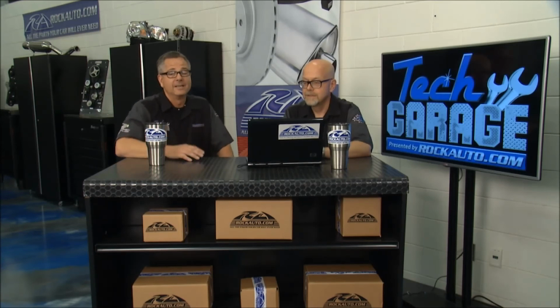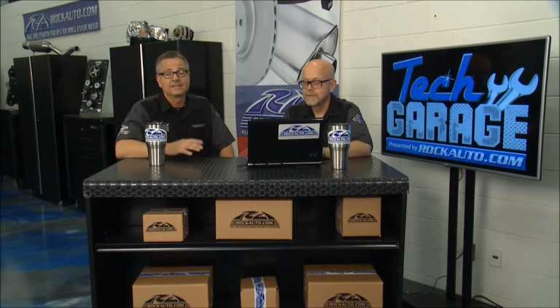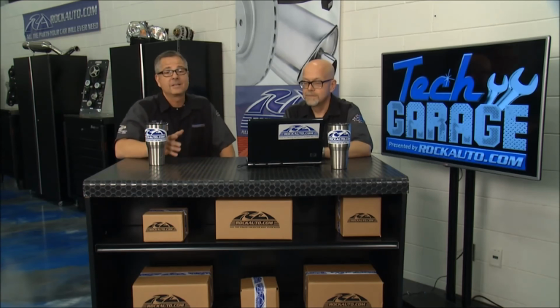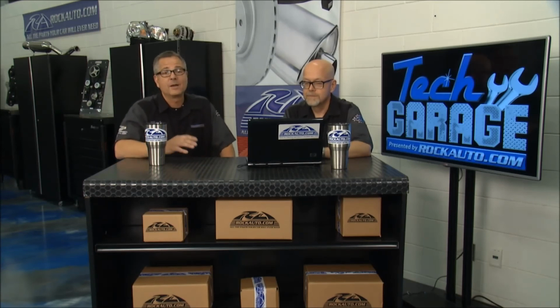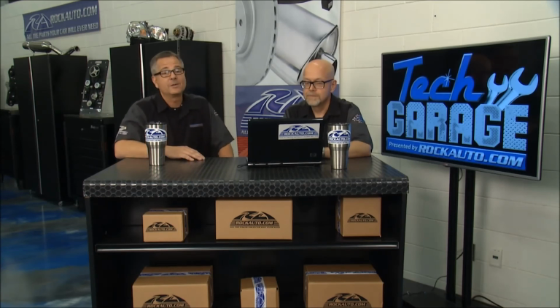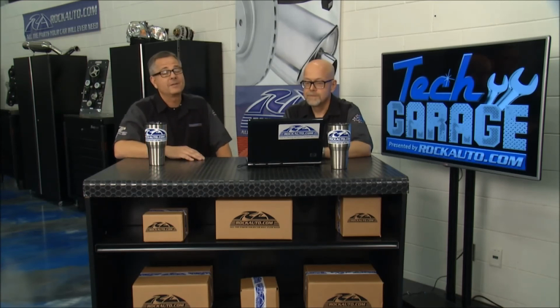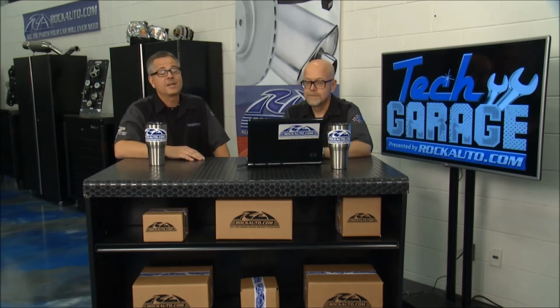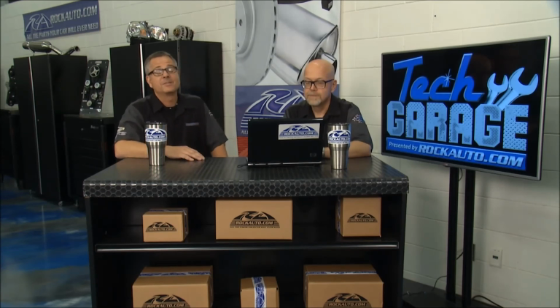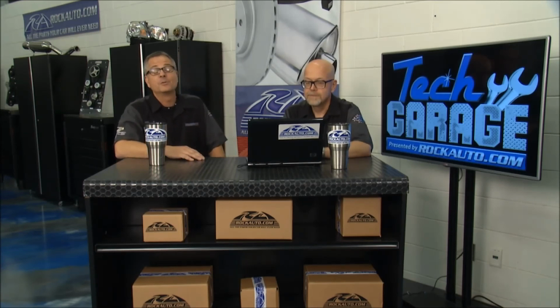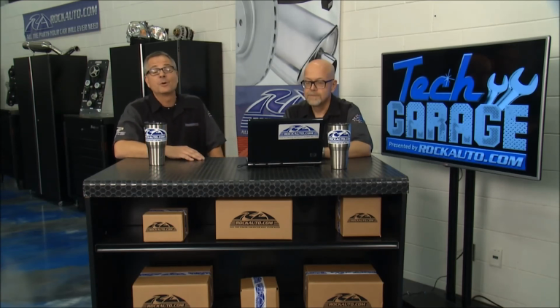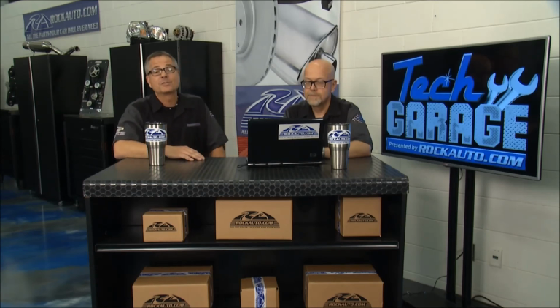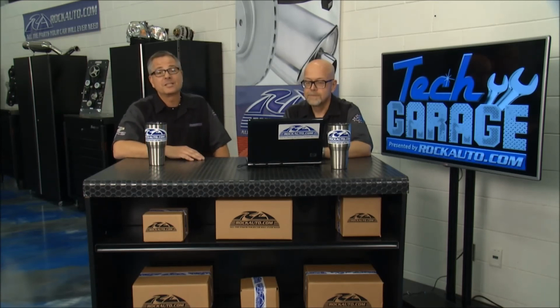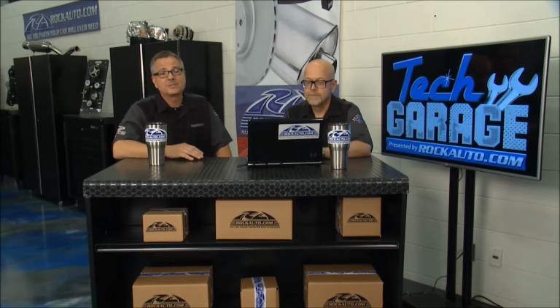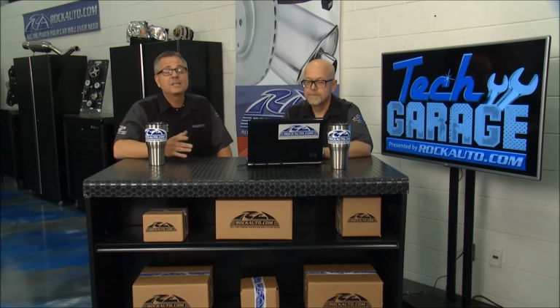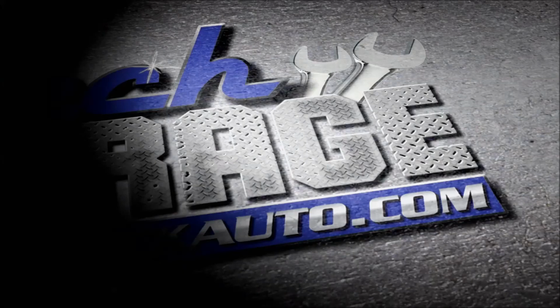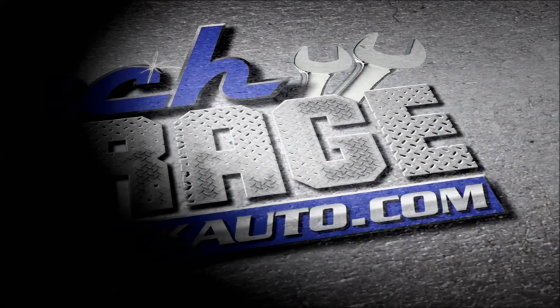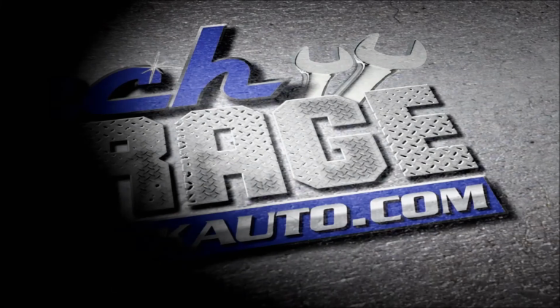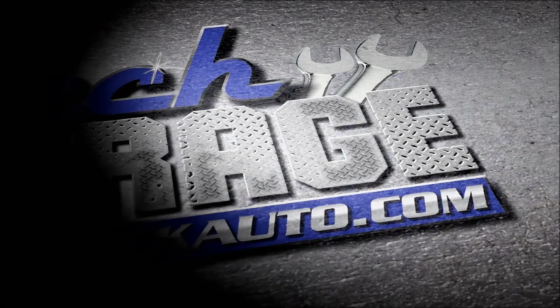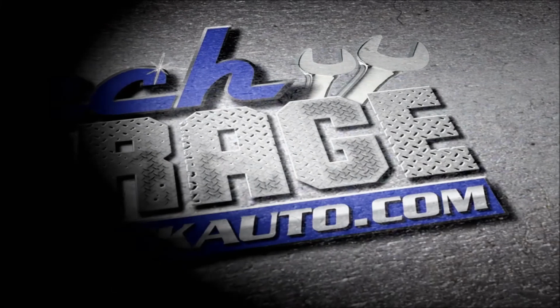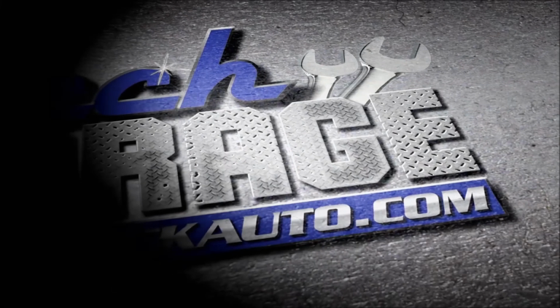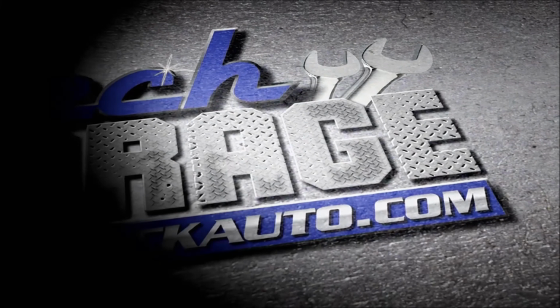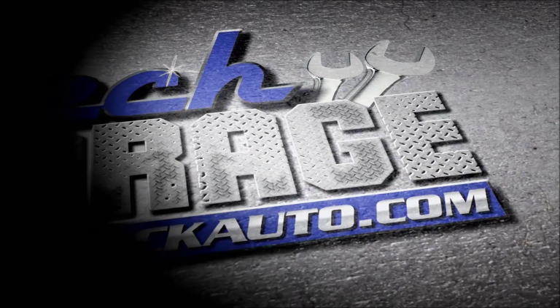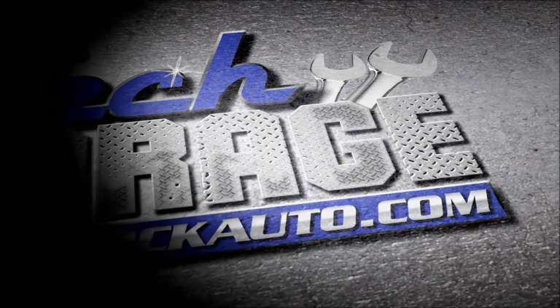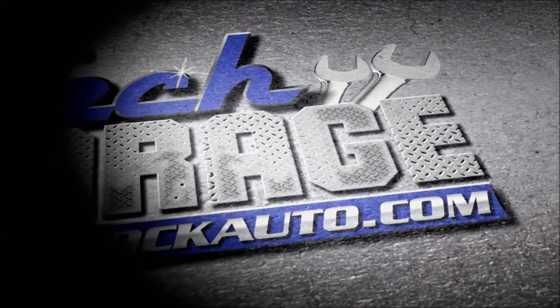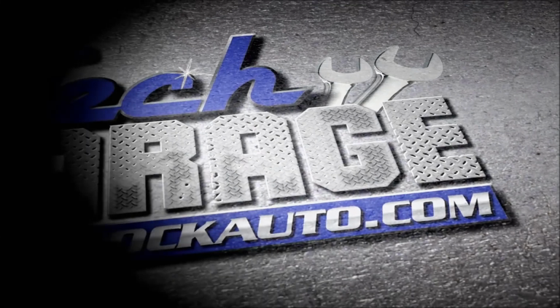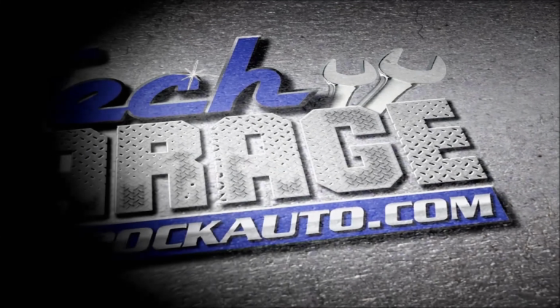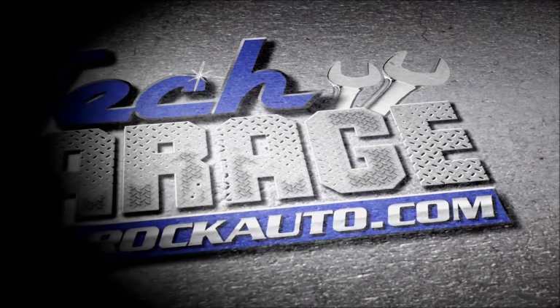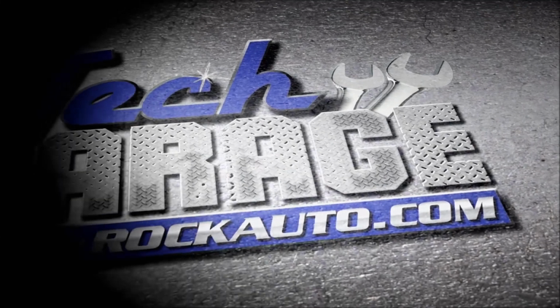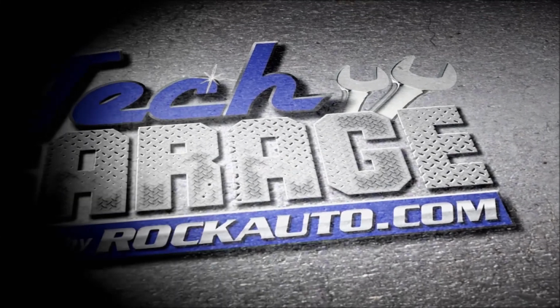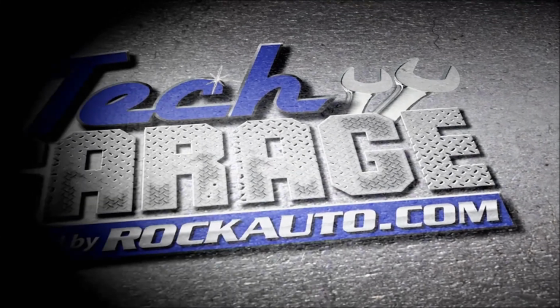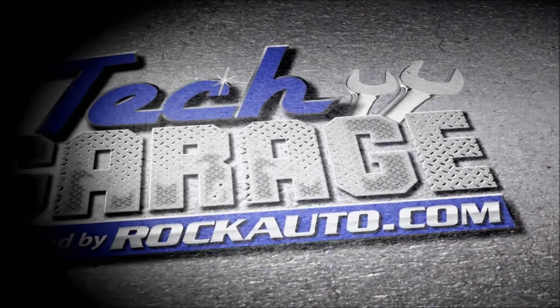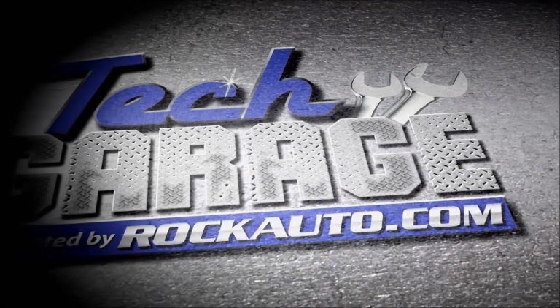You don't have time to do an oil change, but you can get a quick snack because we'll be right back with more Tech Garage right after this commercial.